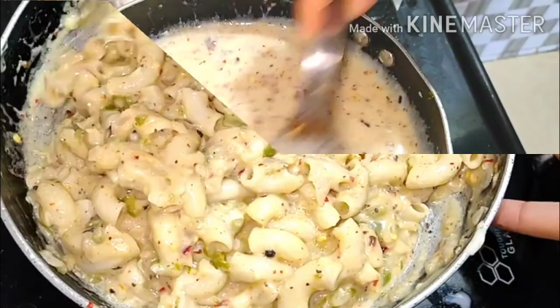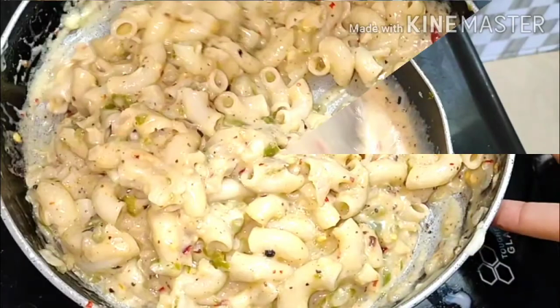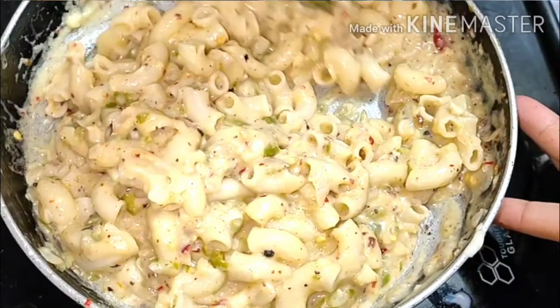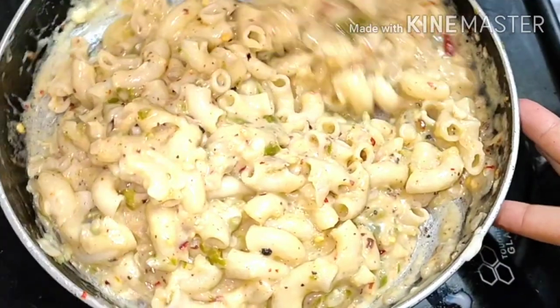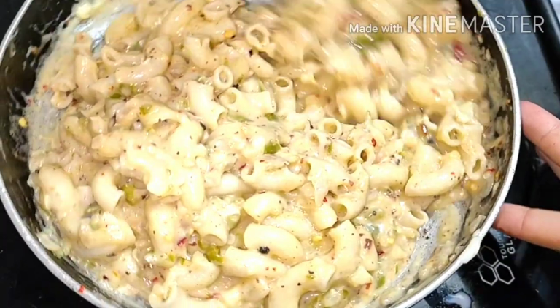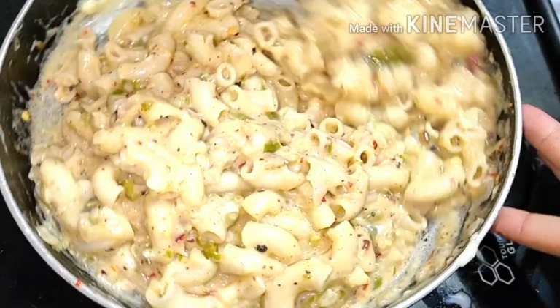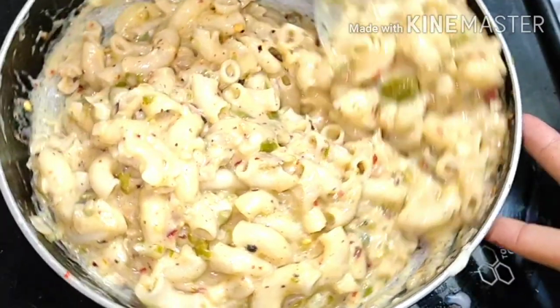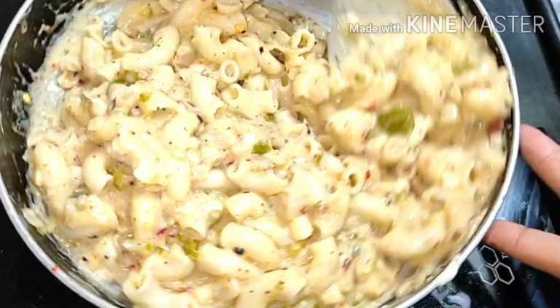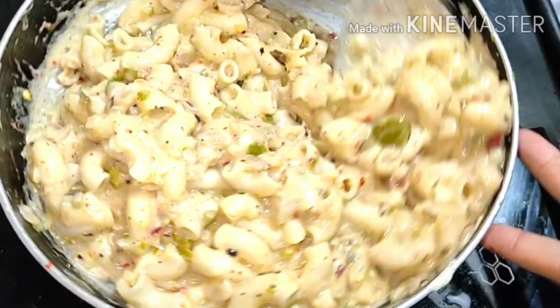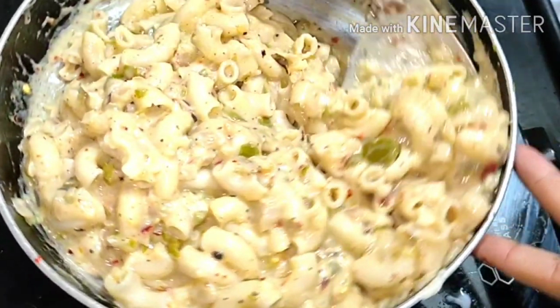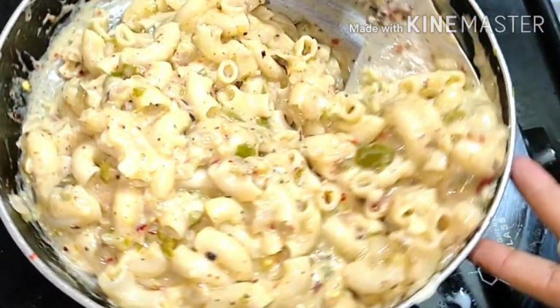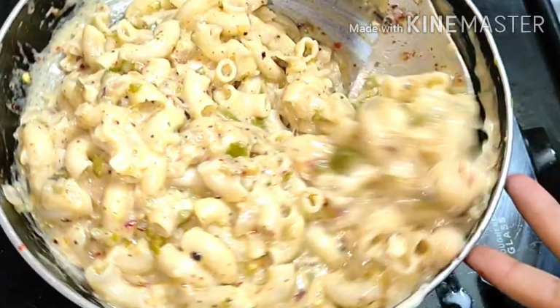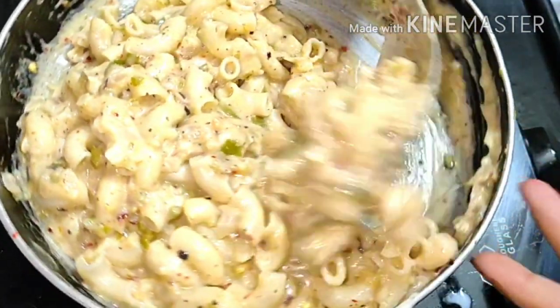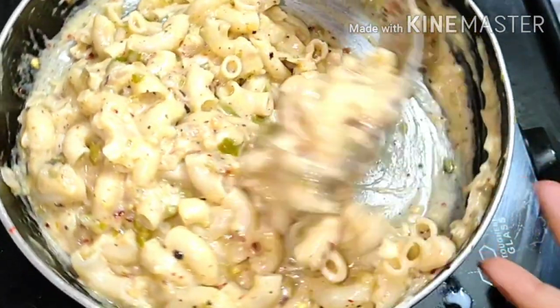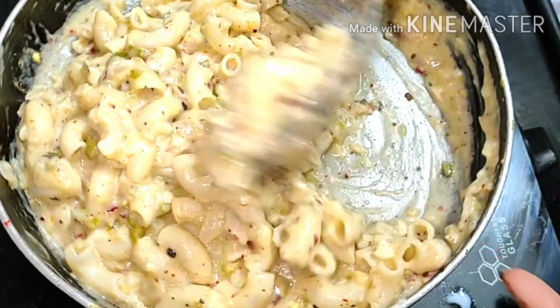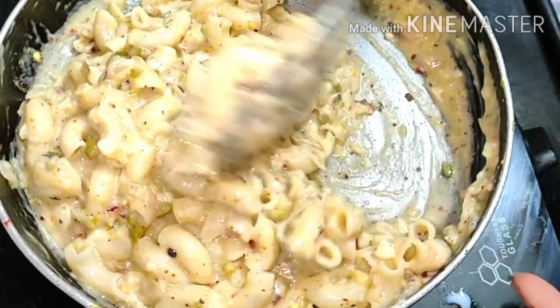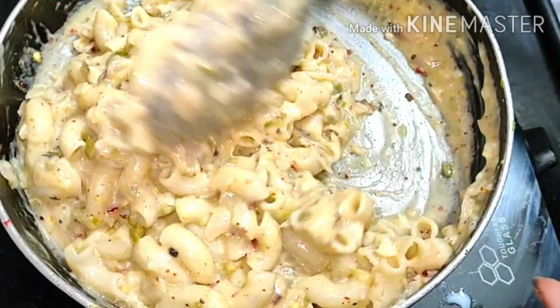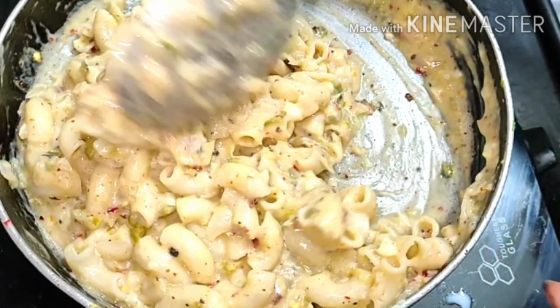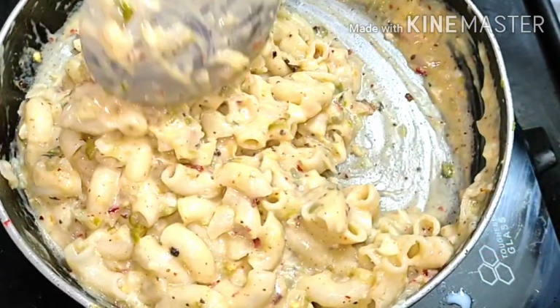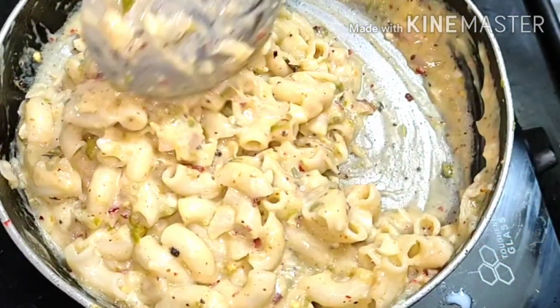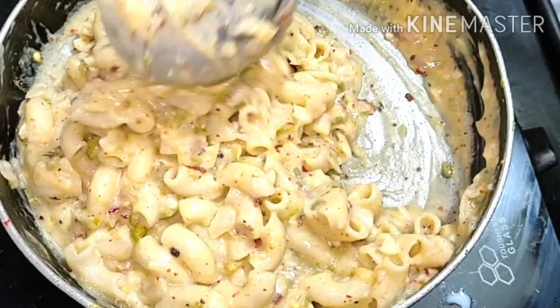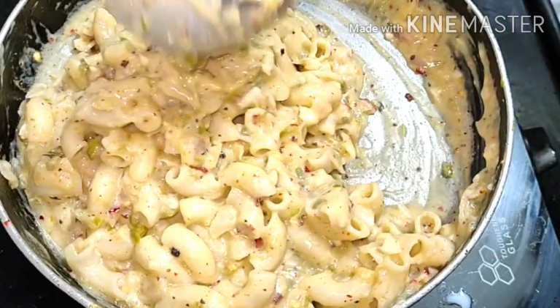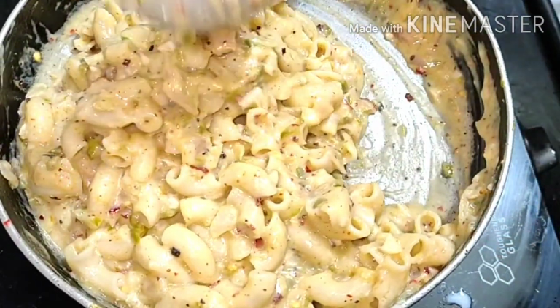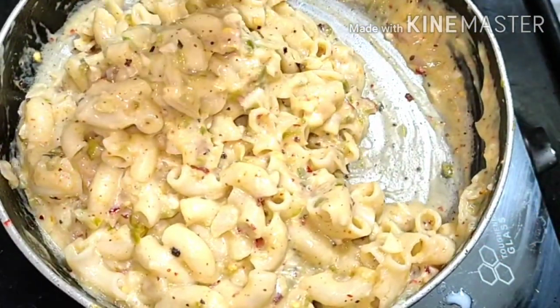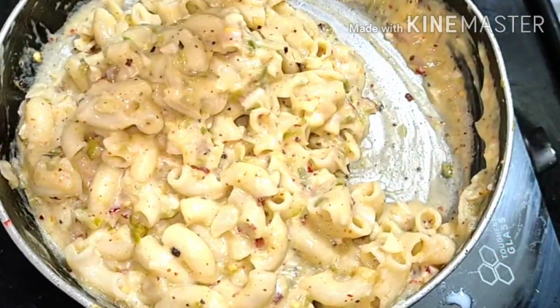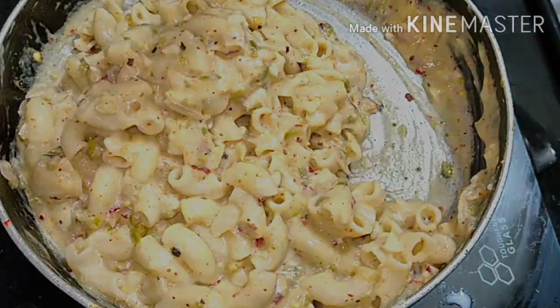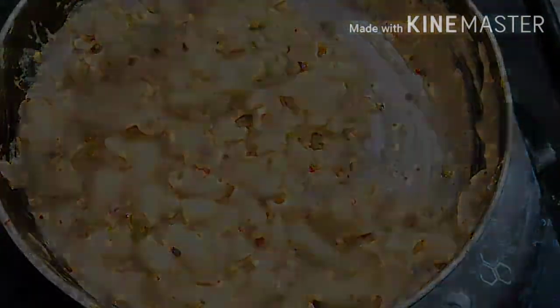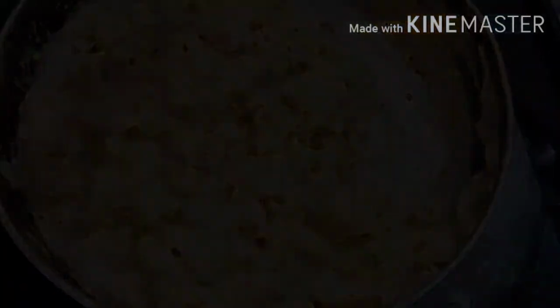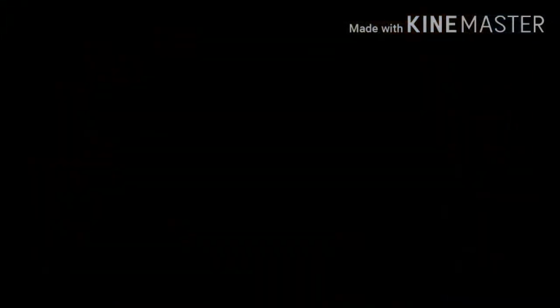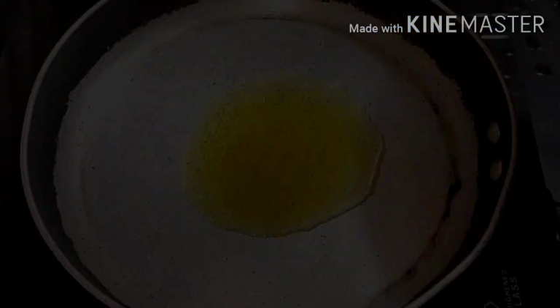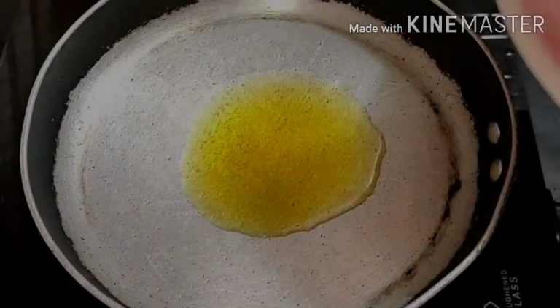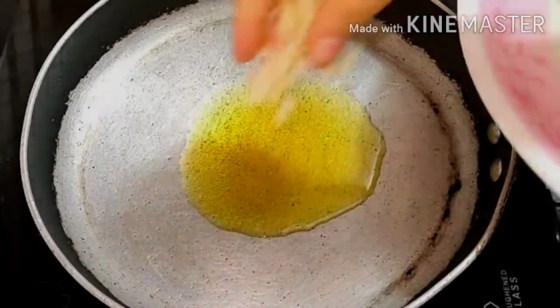If you like my recipe, please subscribe to my channel. Let's start here.